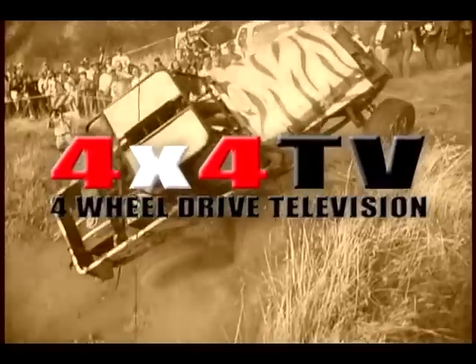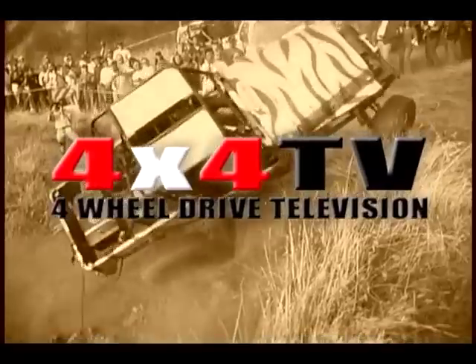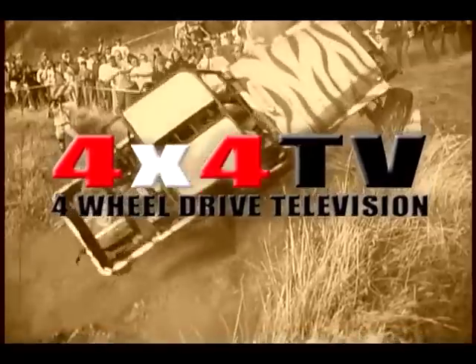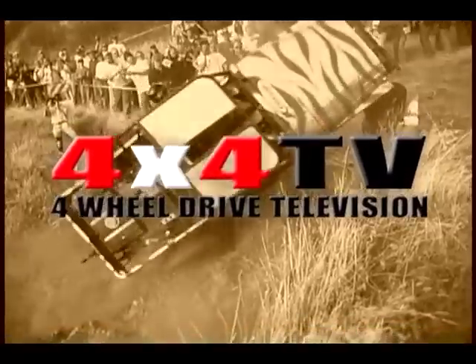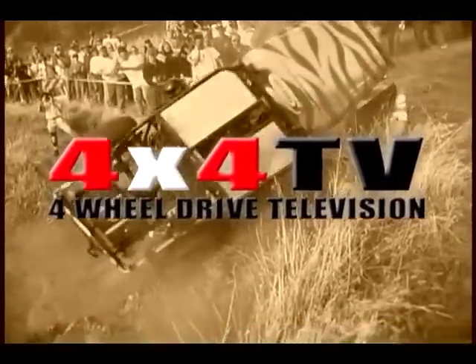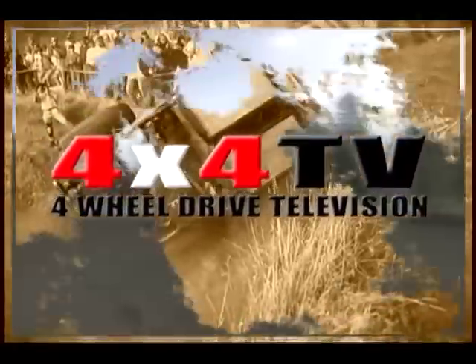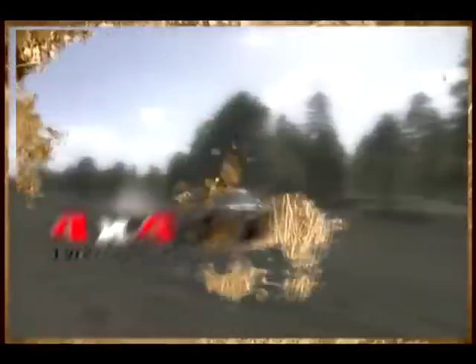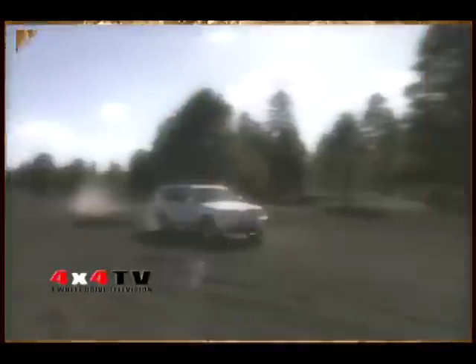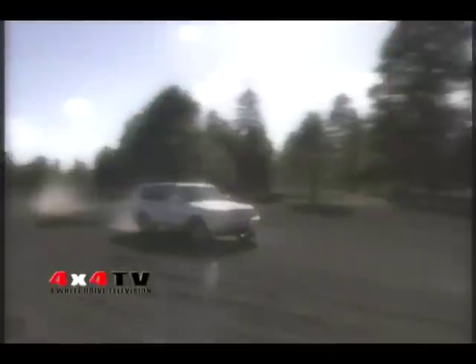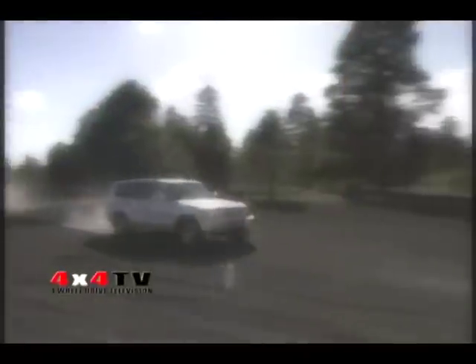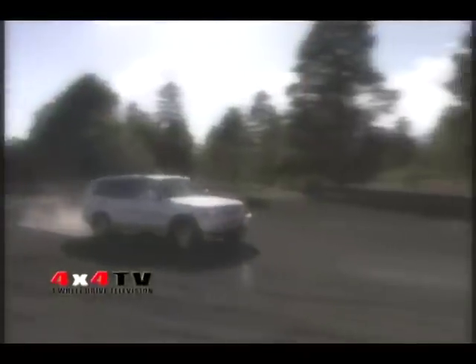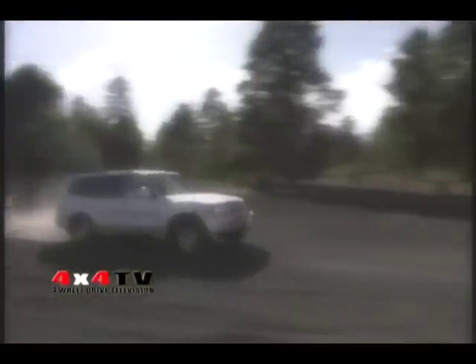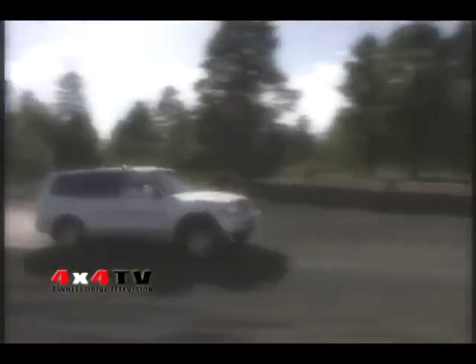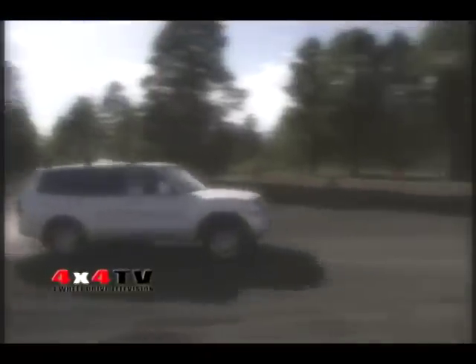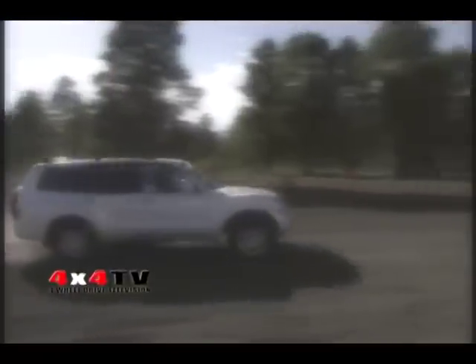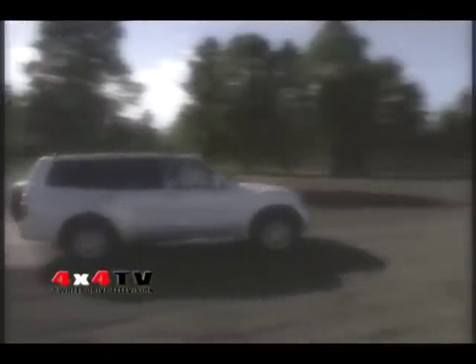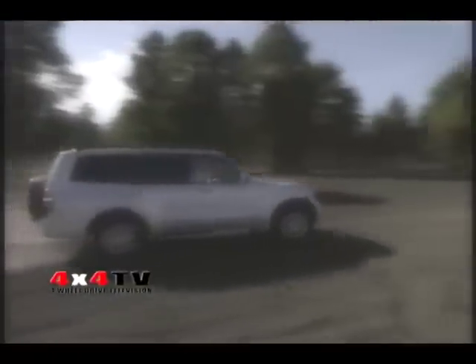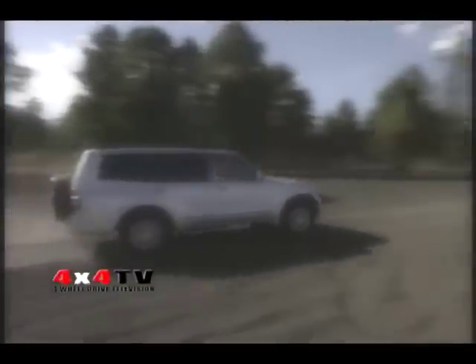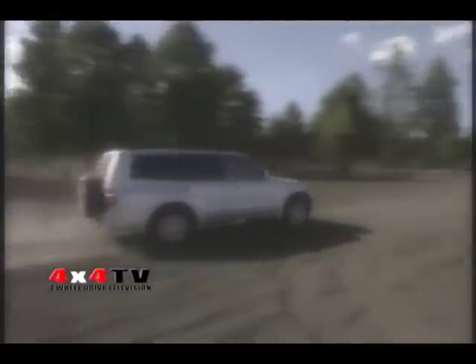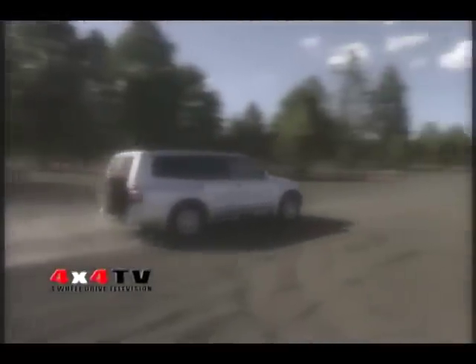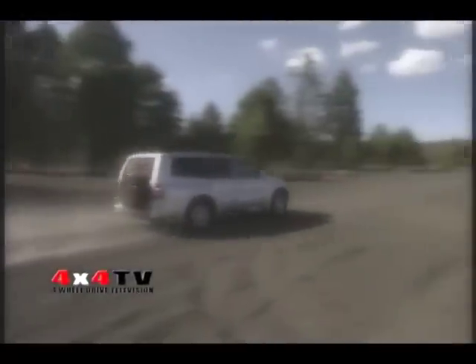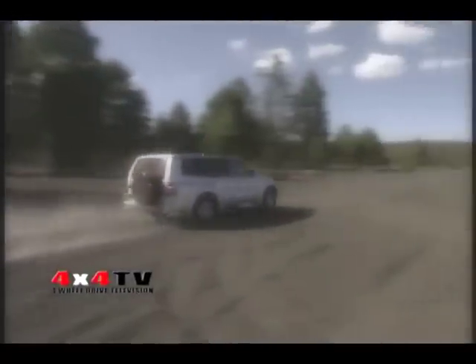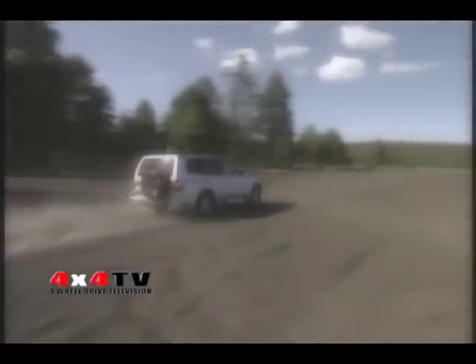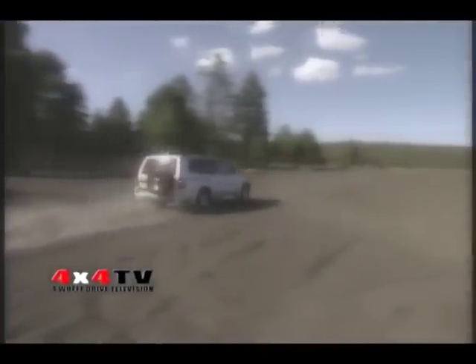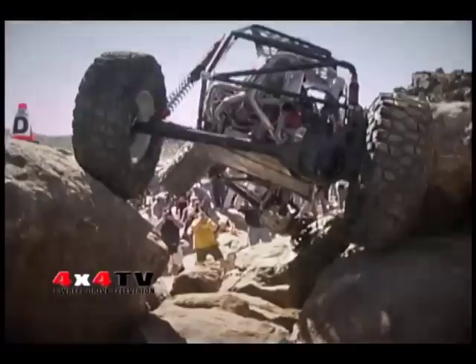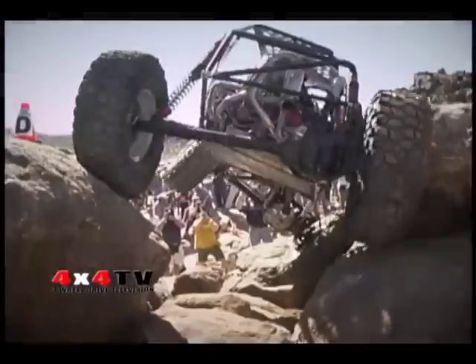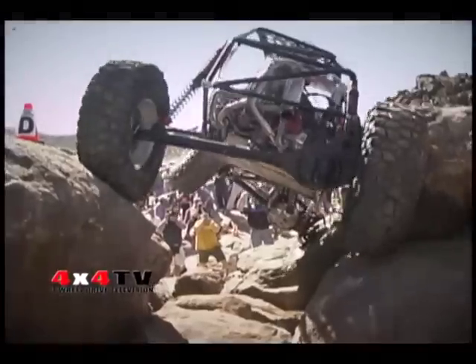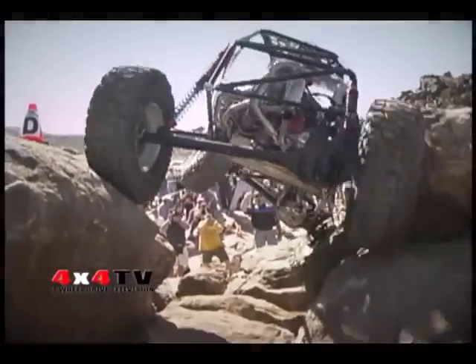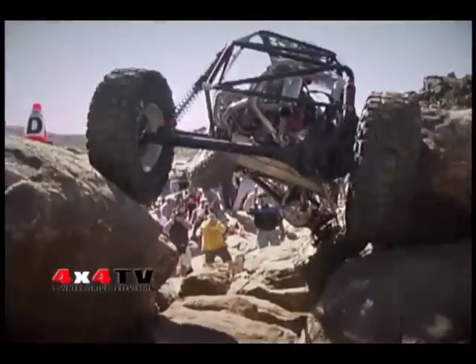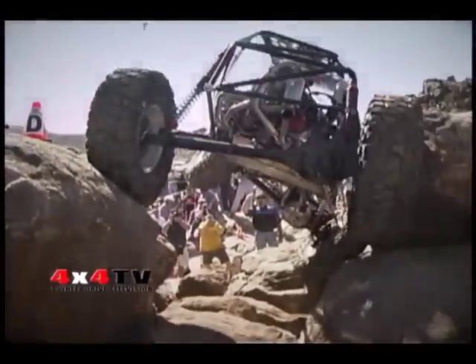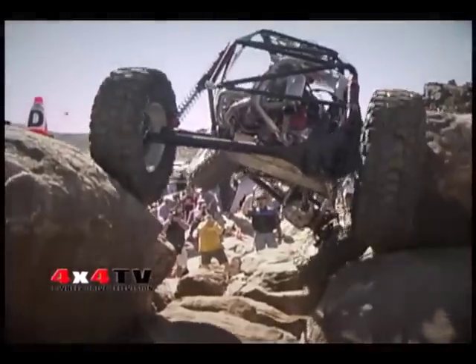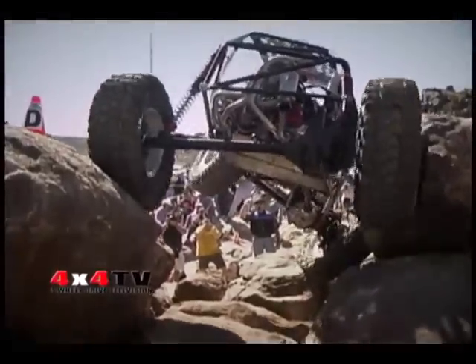4x4 TV, the television show for backroad enthusiasts and backcountry adventurers.